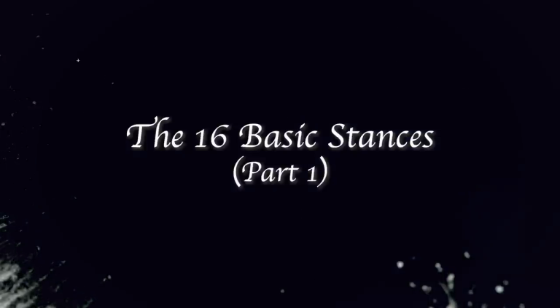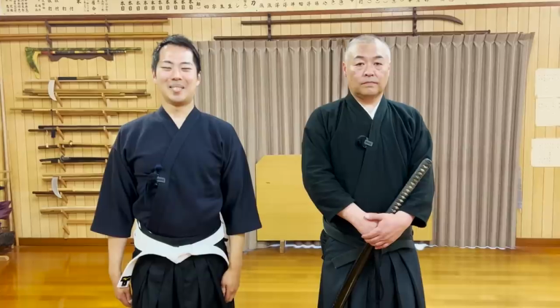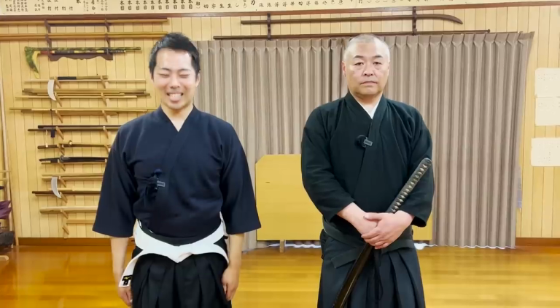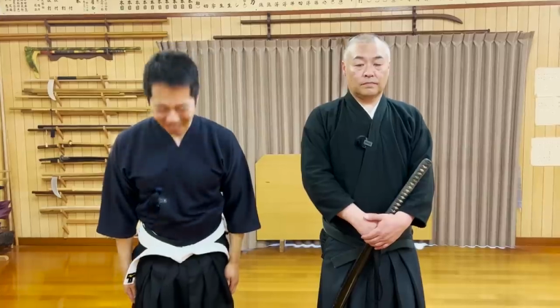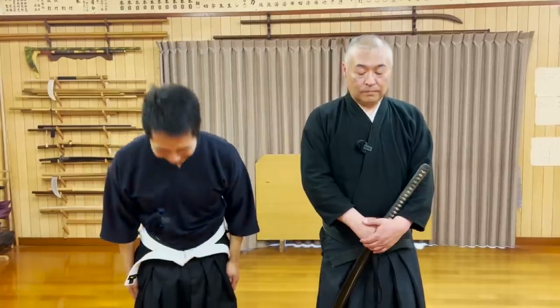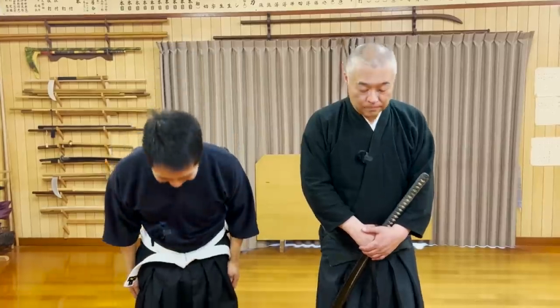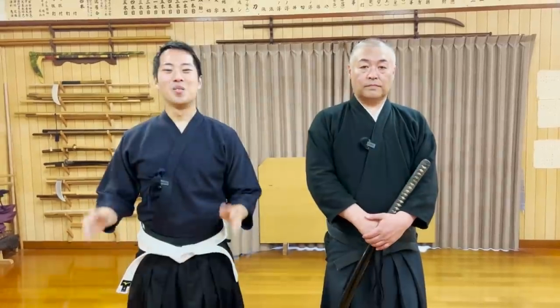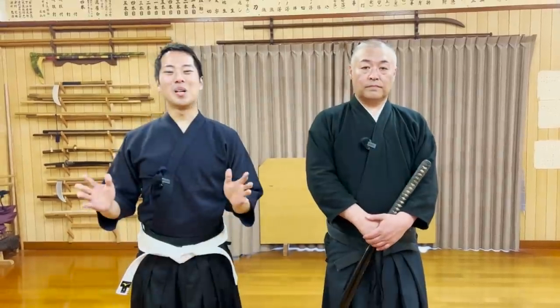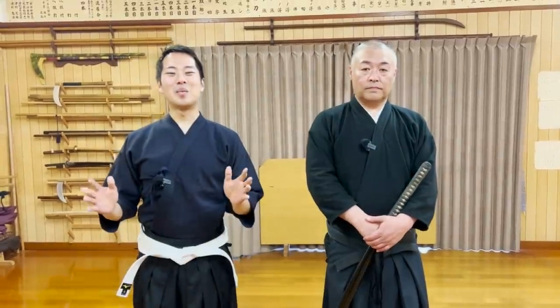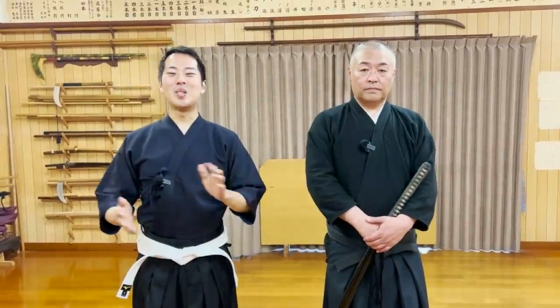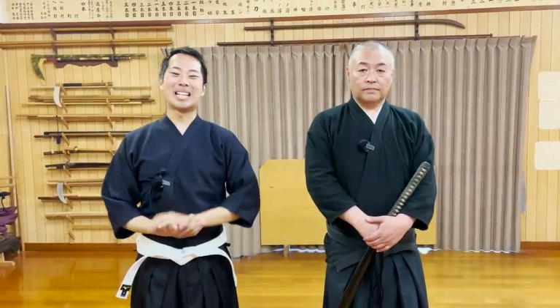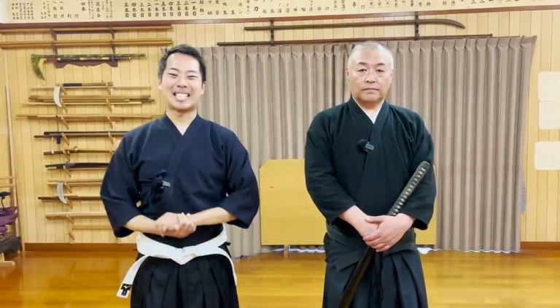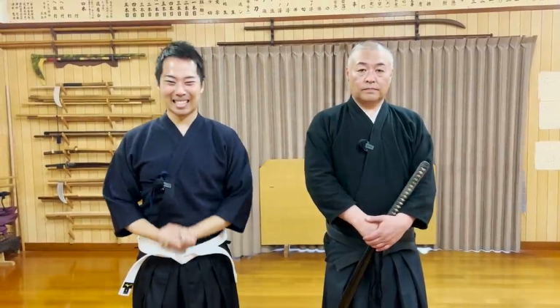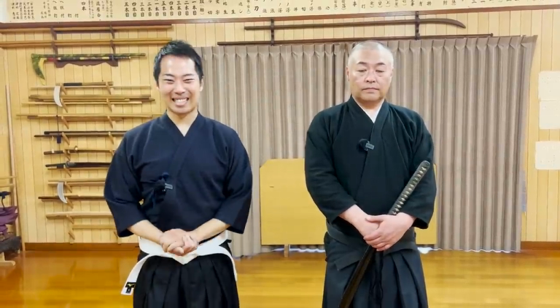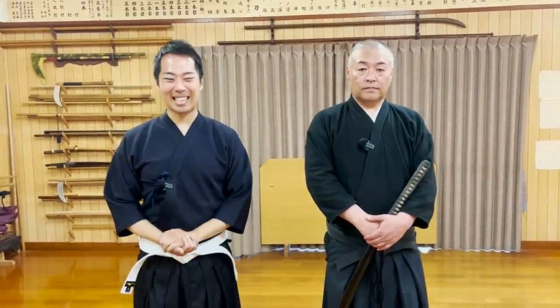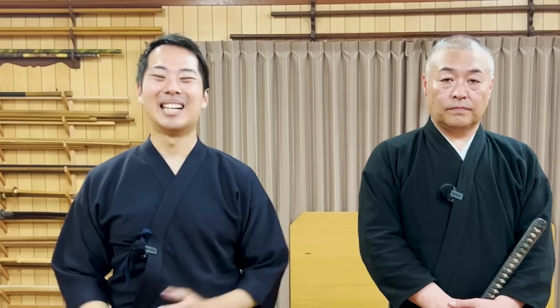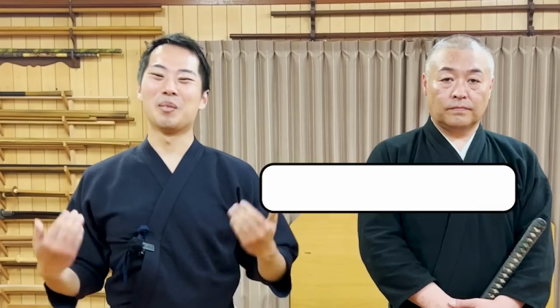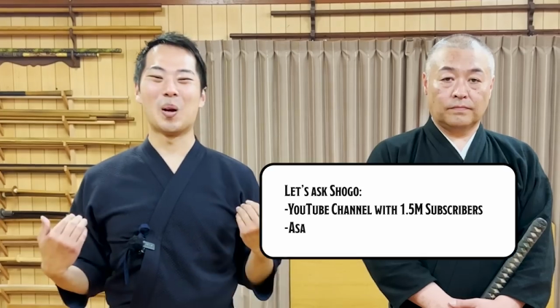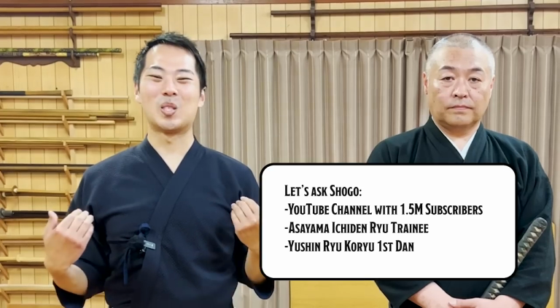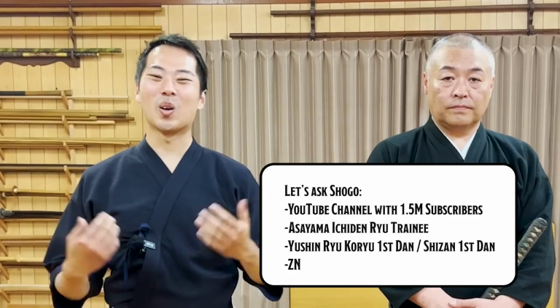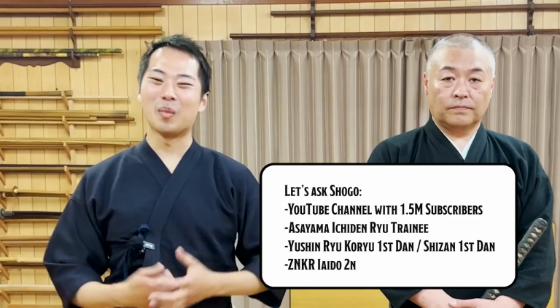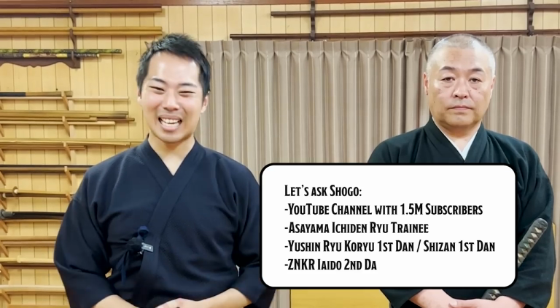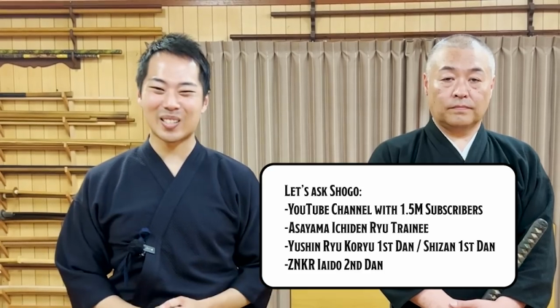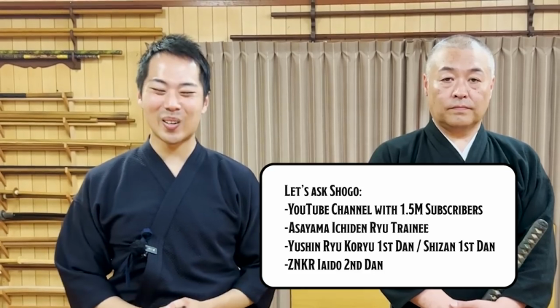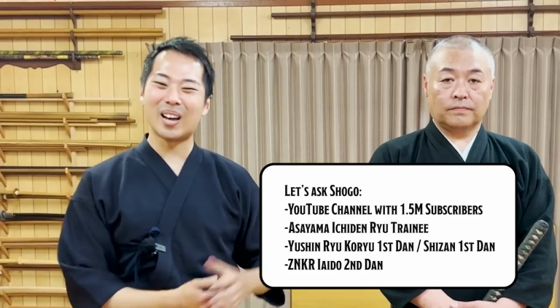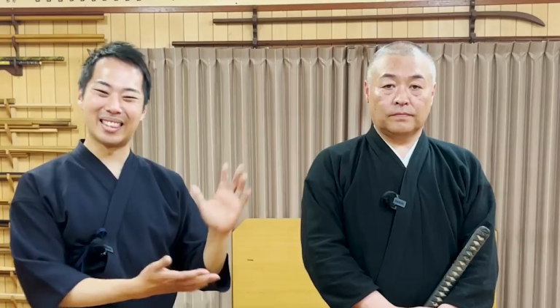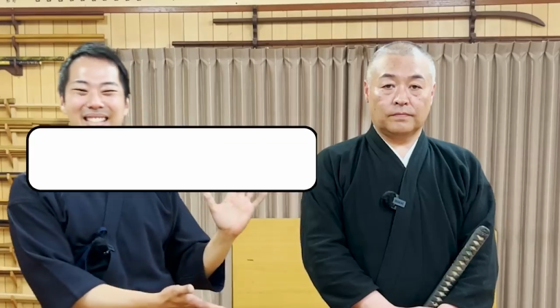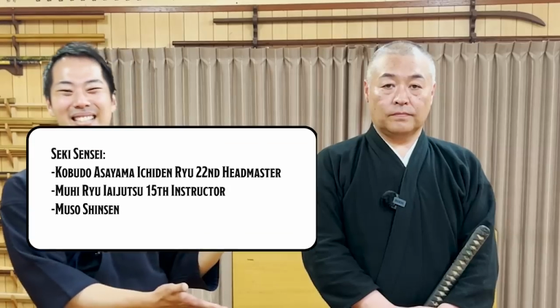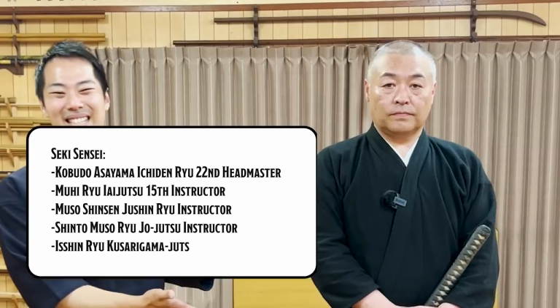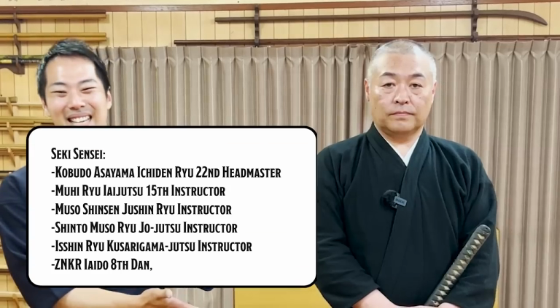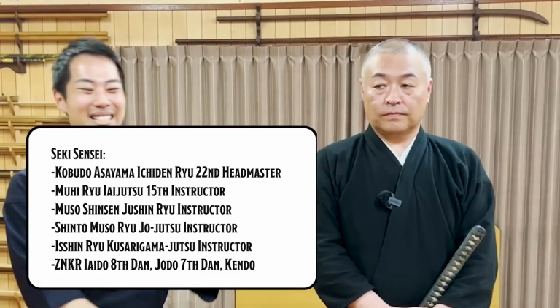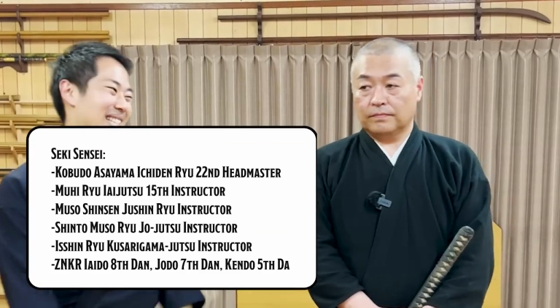Hello everyone! Welcome to Let's Ask Seek Sensei. And this is Seek Sensei!